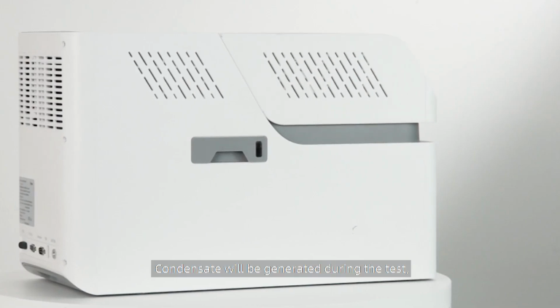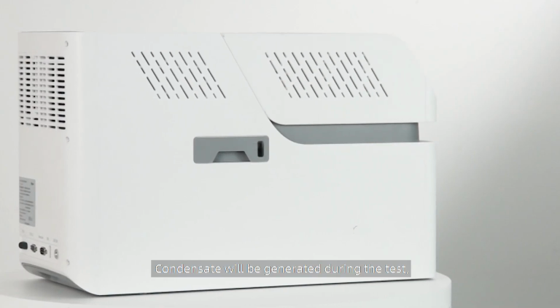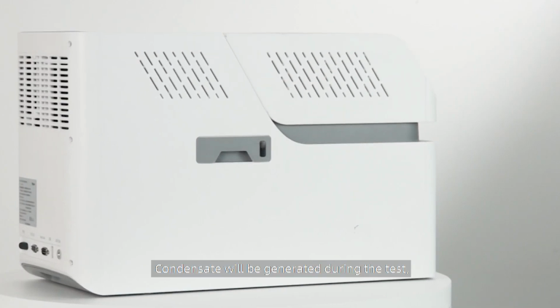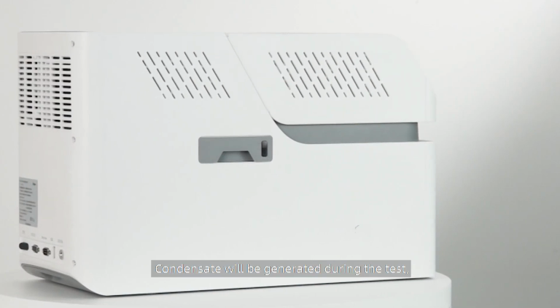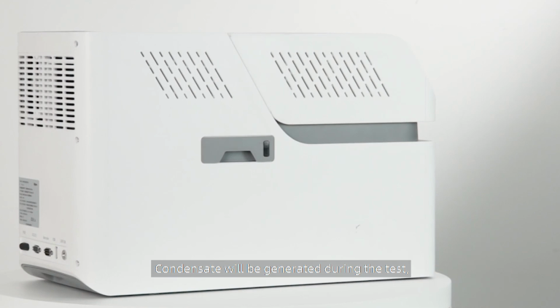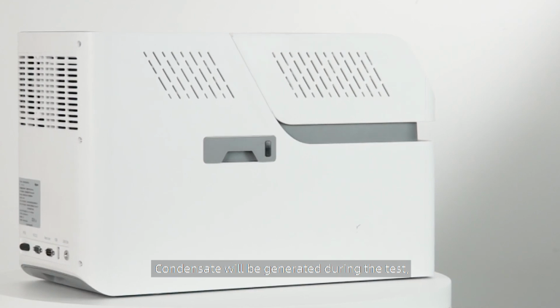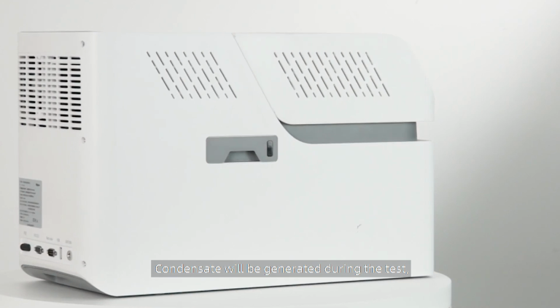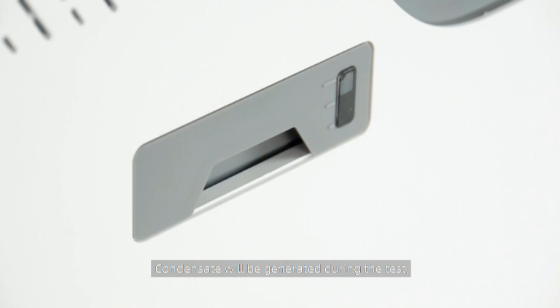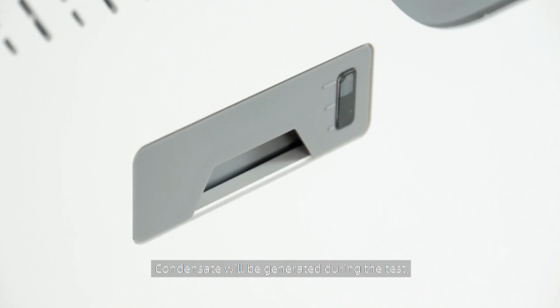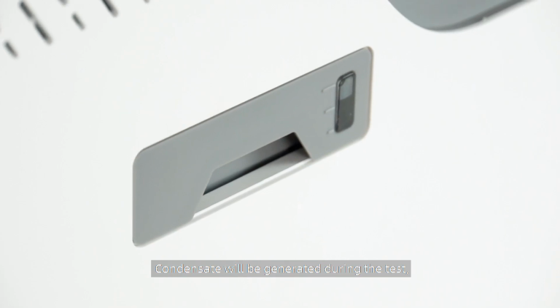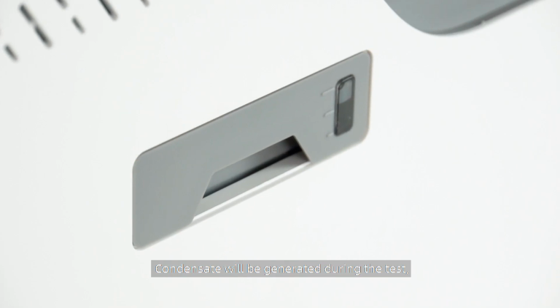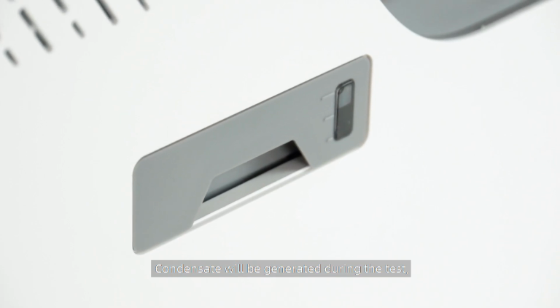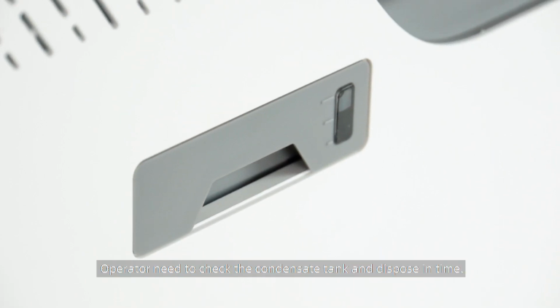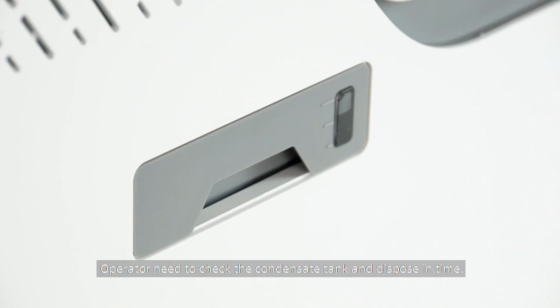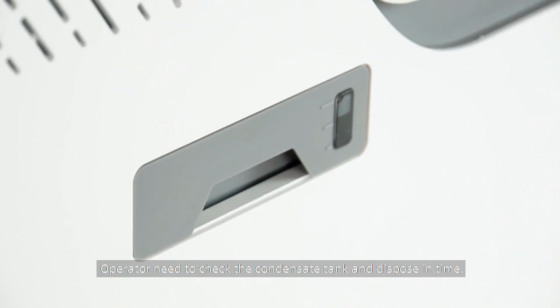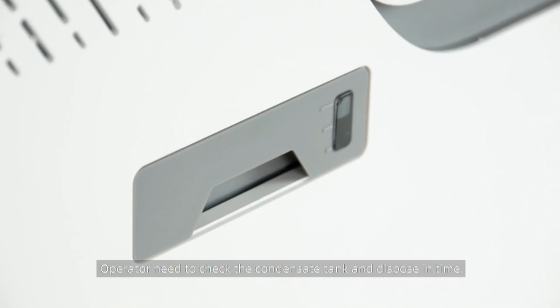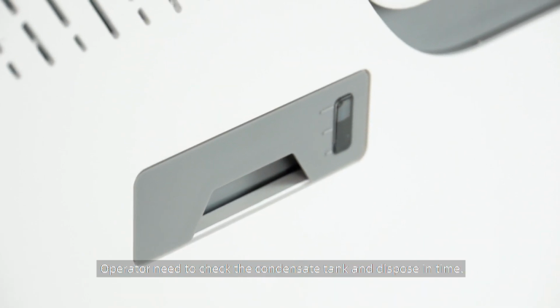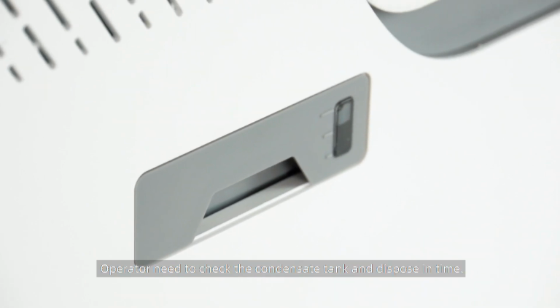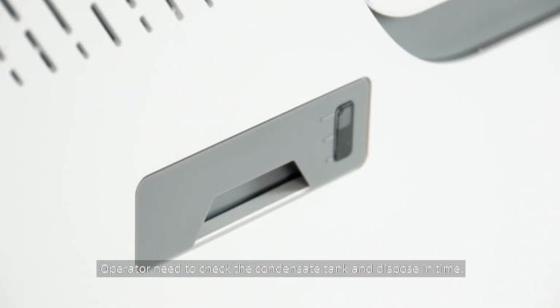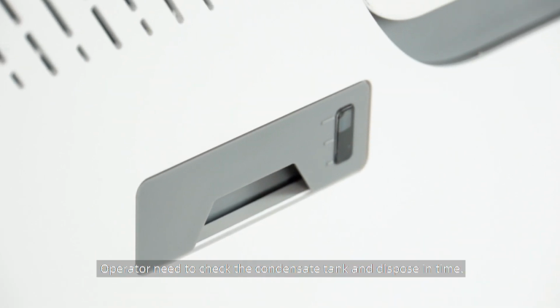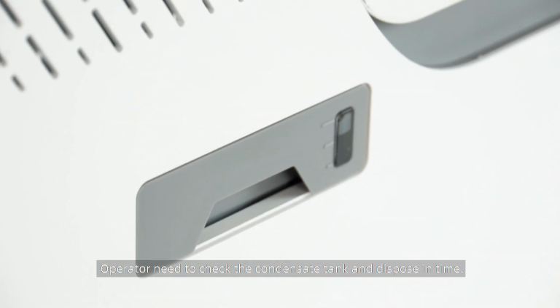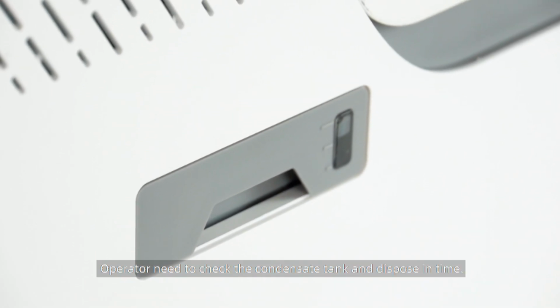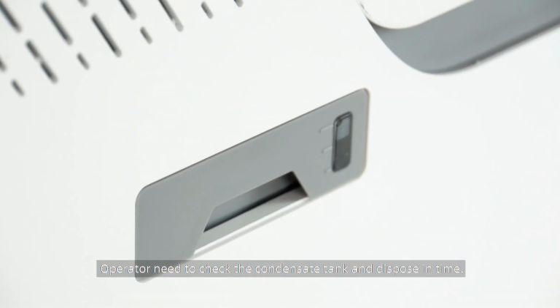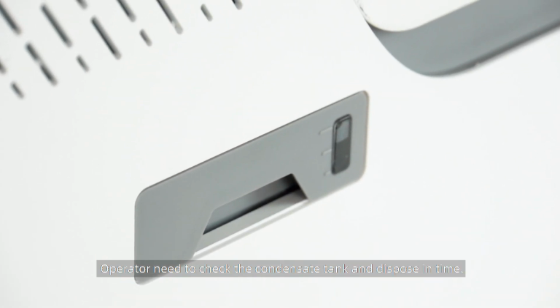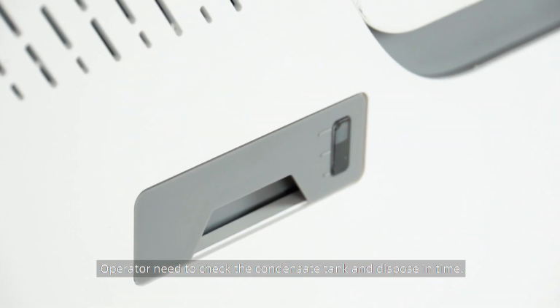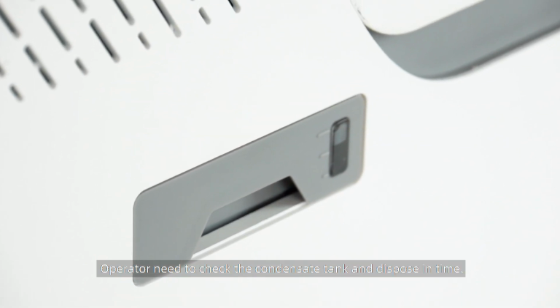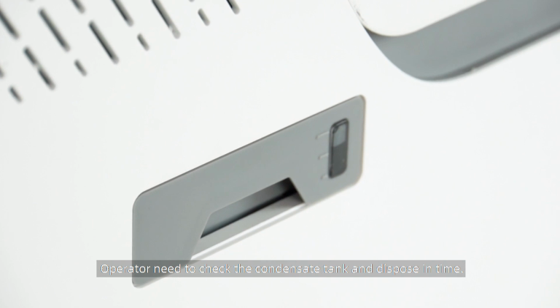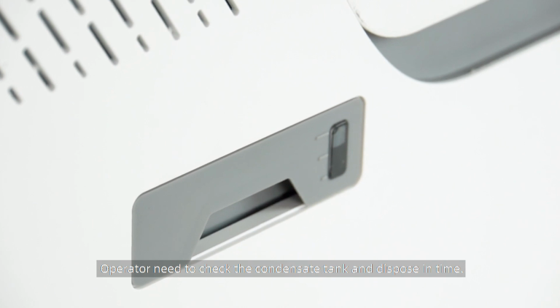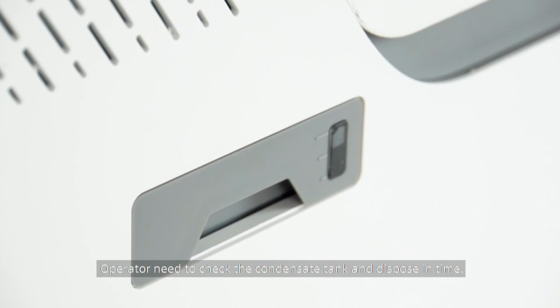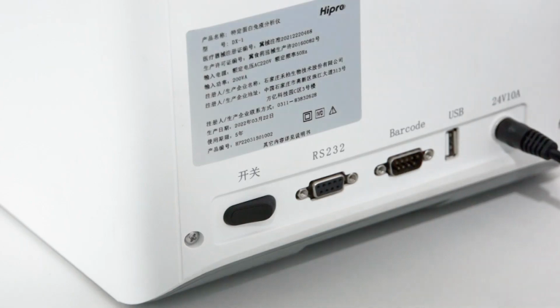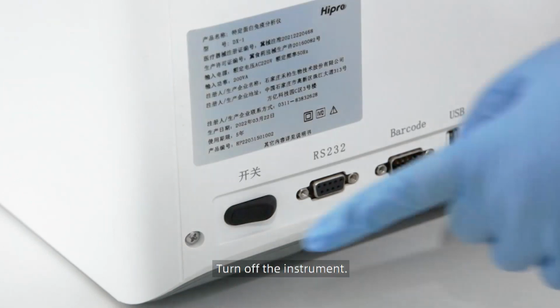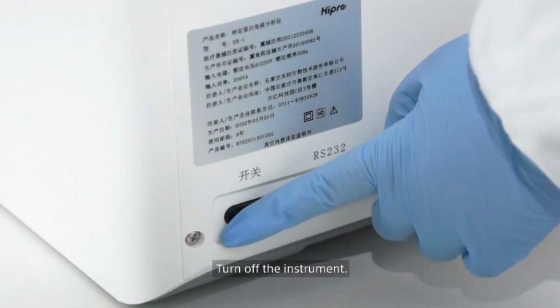Condensate will be generated during the test. The operator needs to check the condensate tank and dispose of it in time.